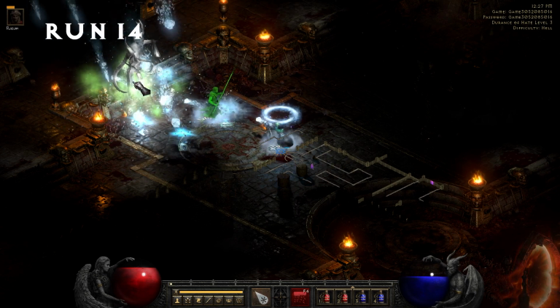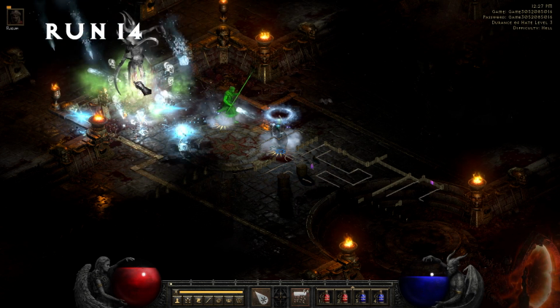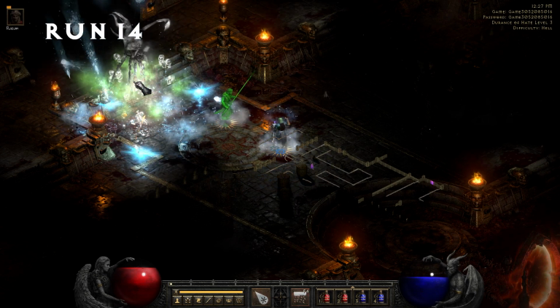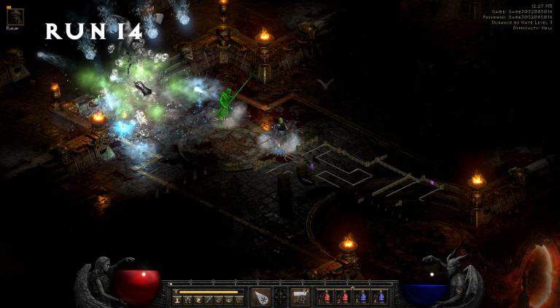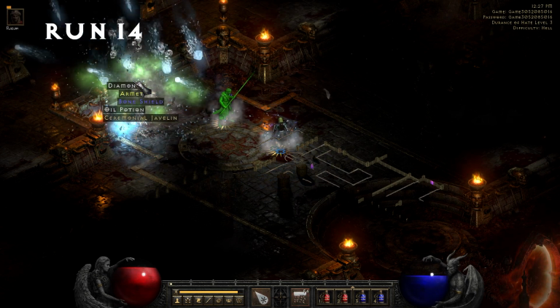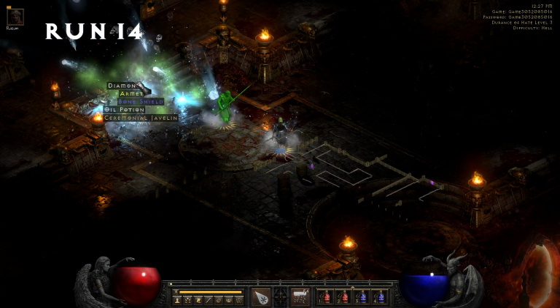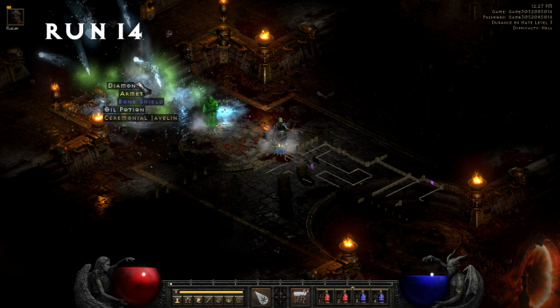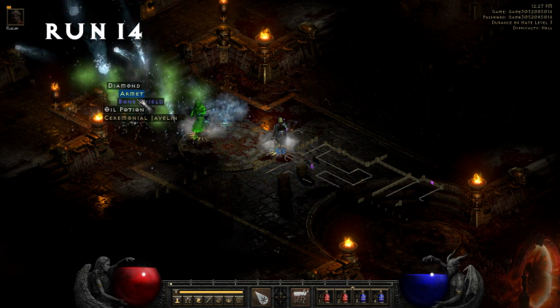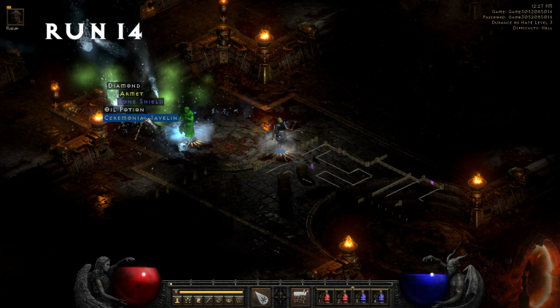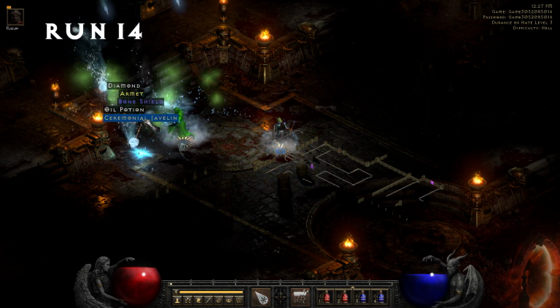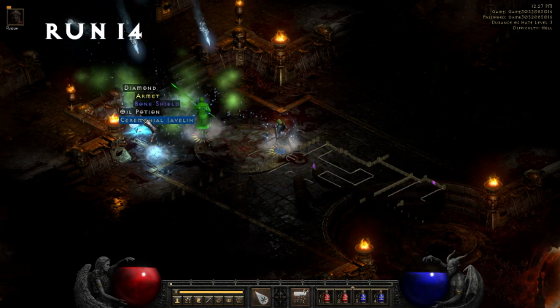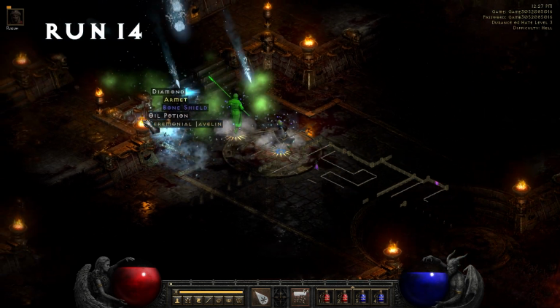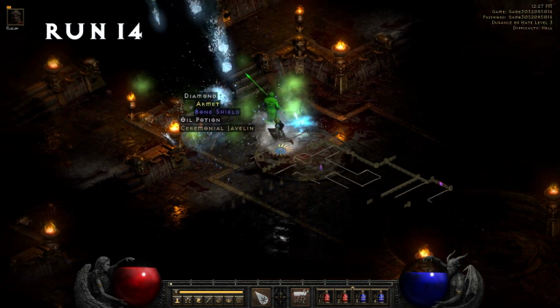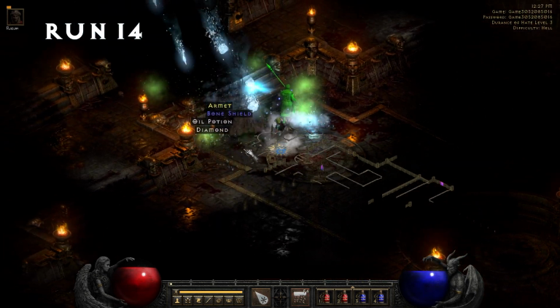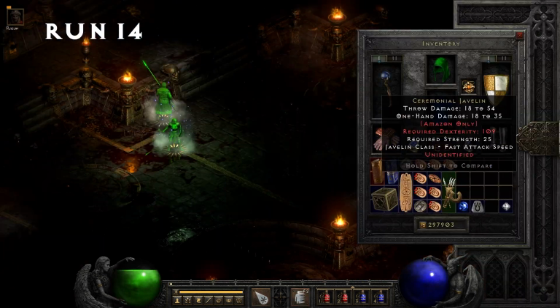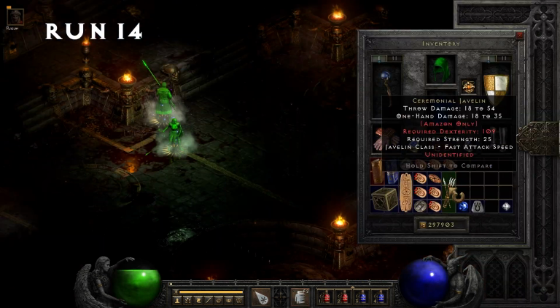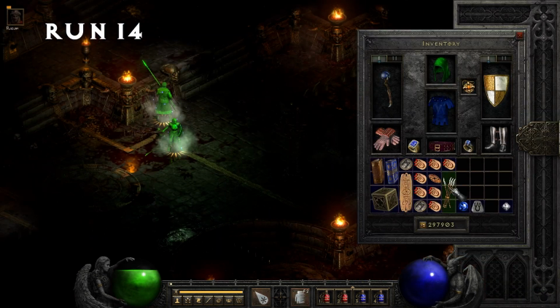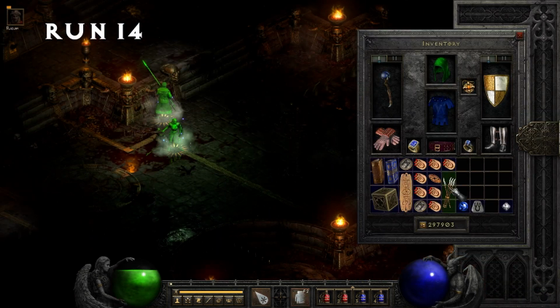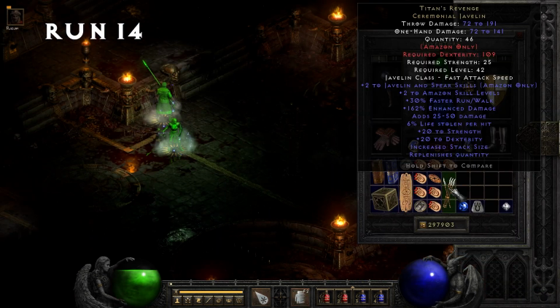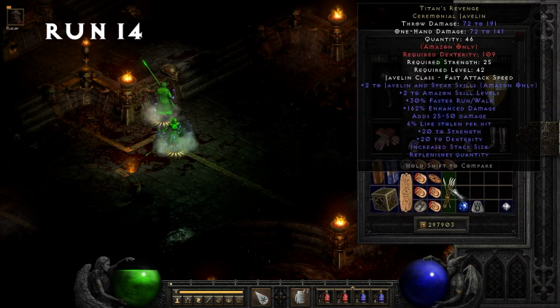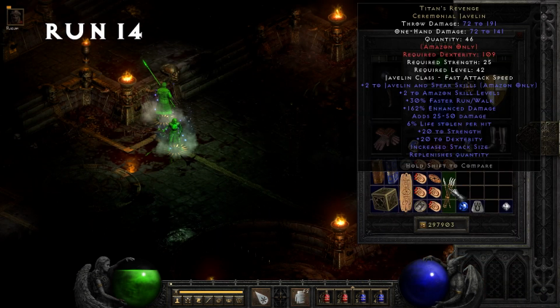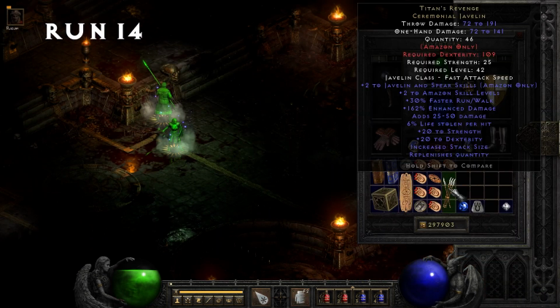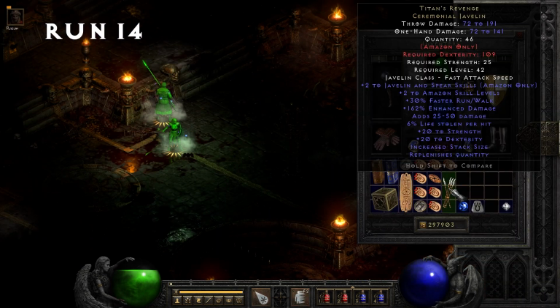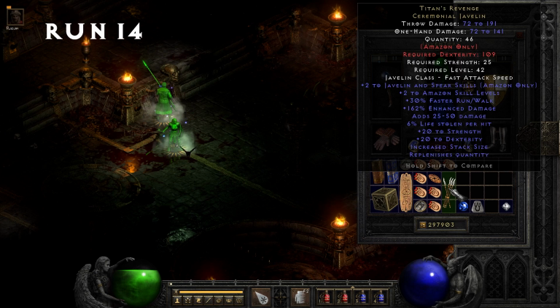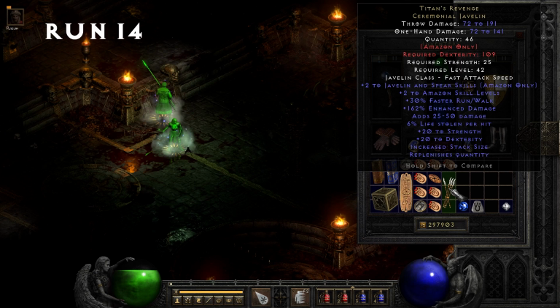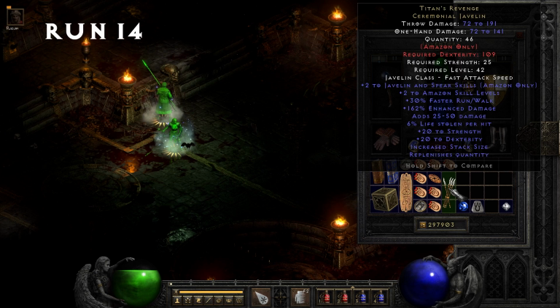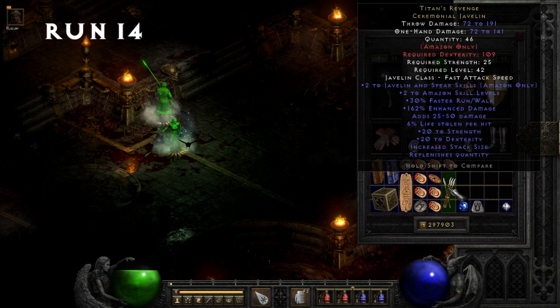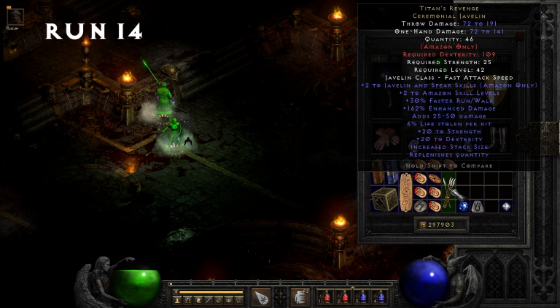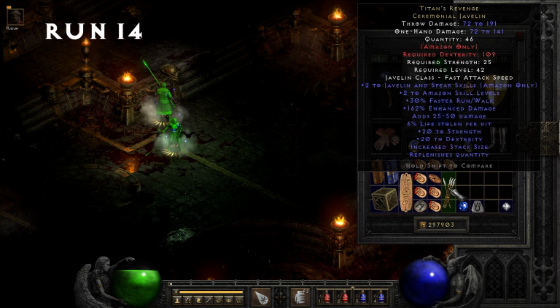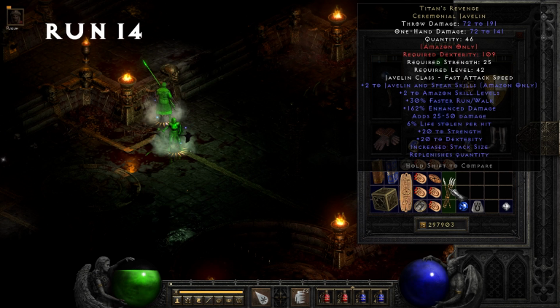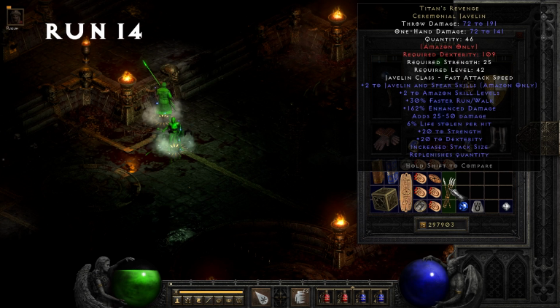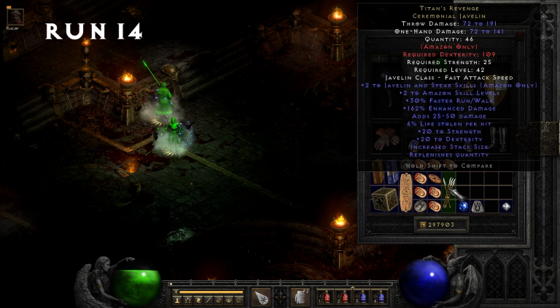Run 14, we pick up a set of Titans Revenge Ceremonial Javelin. Doesn't have the best rolls, but not too bad.